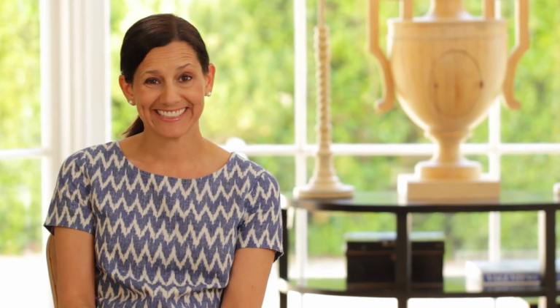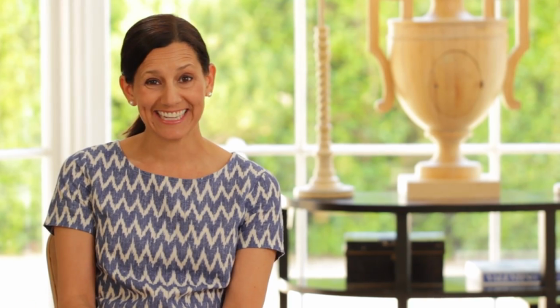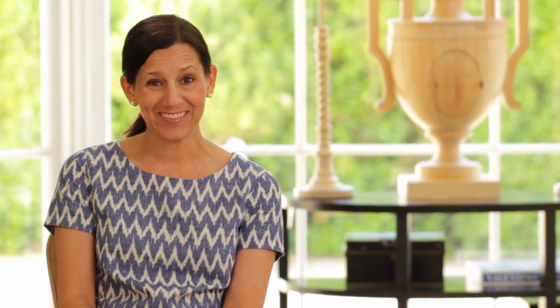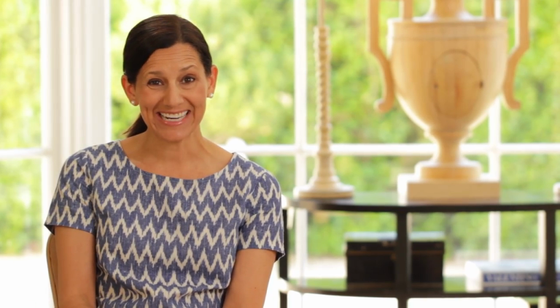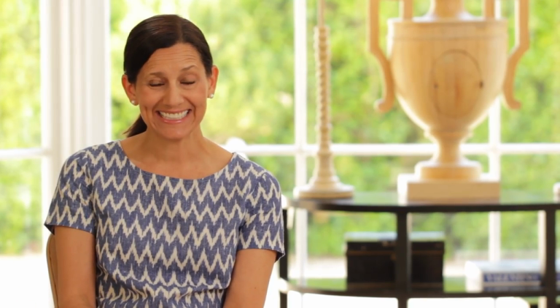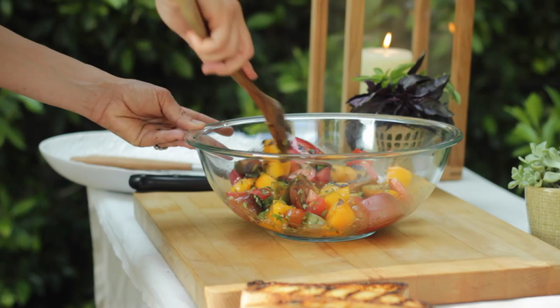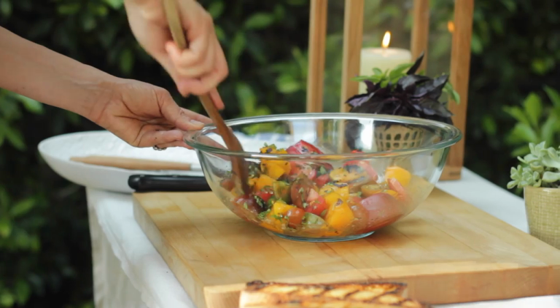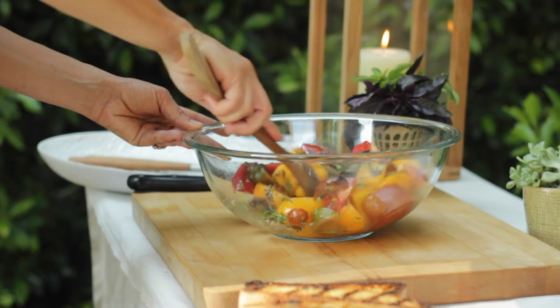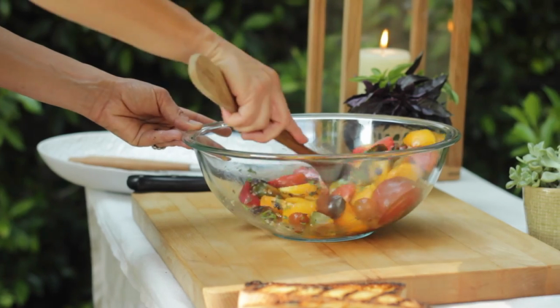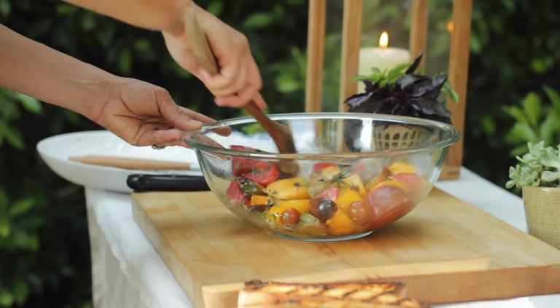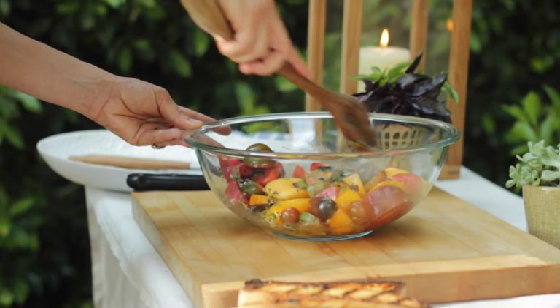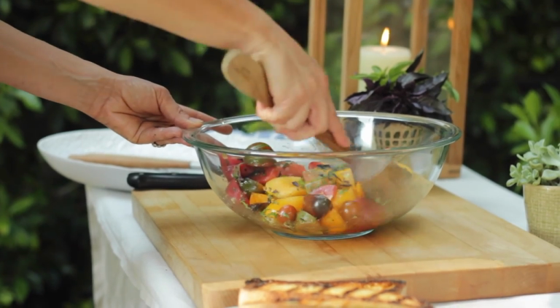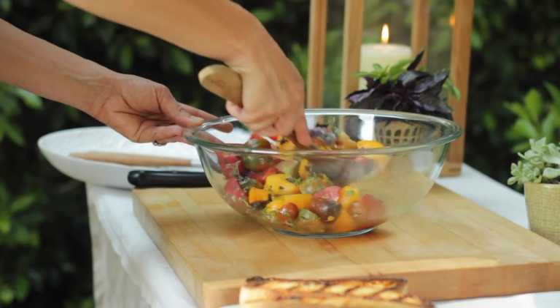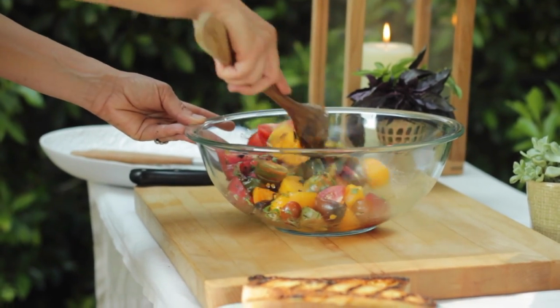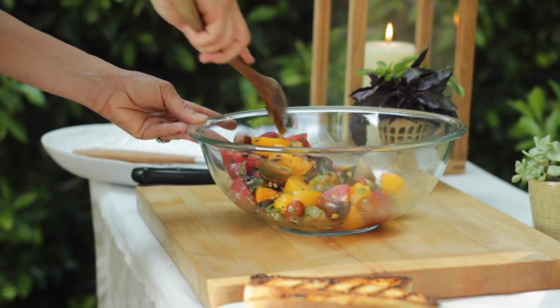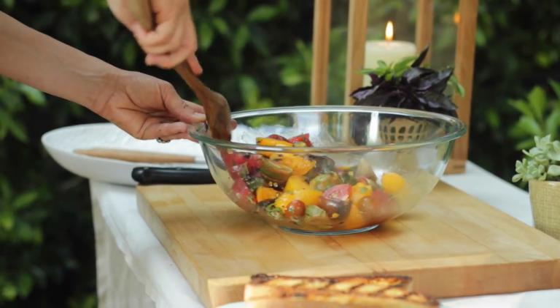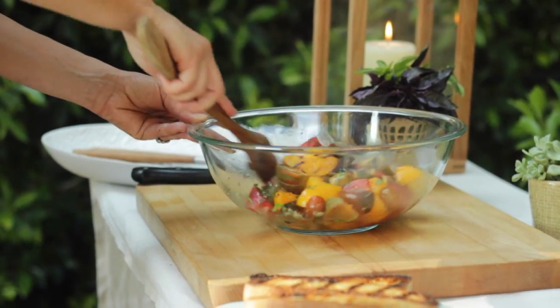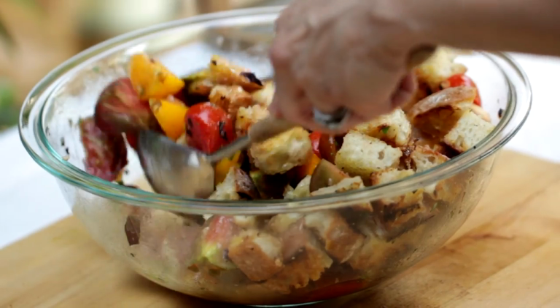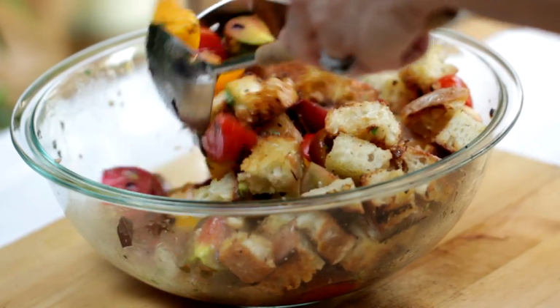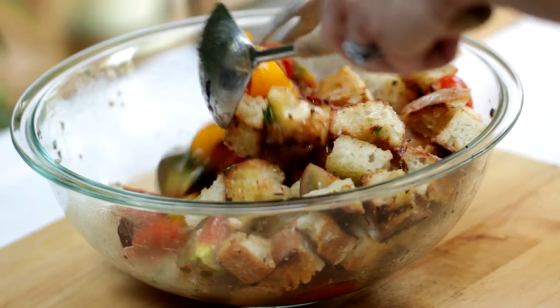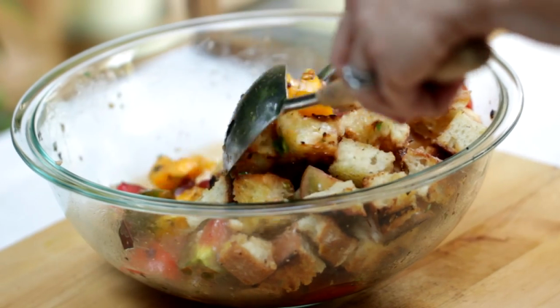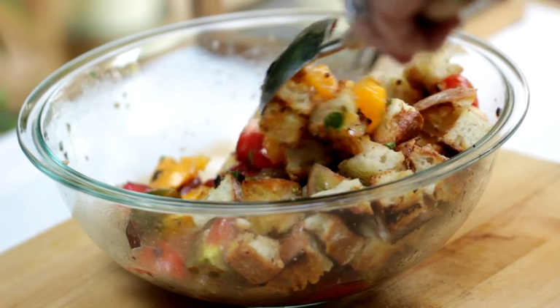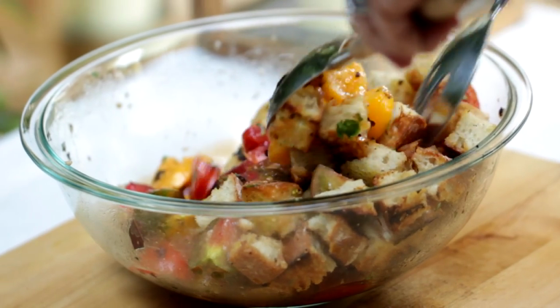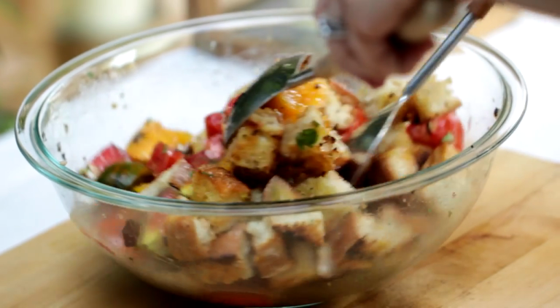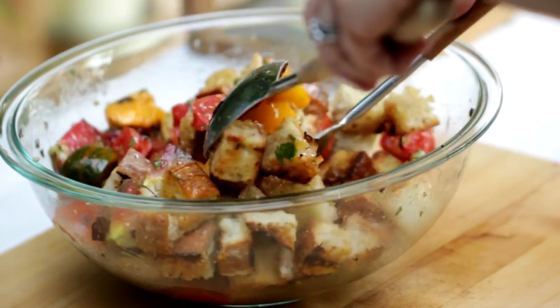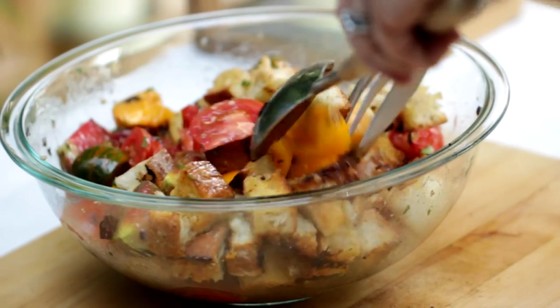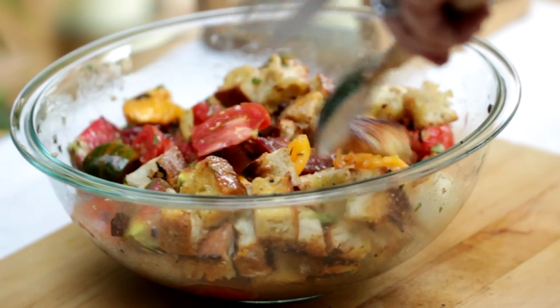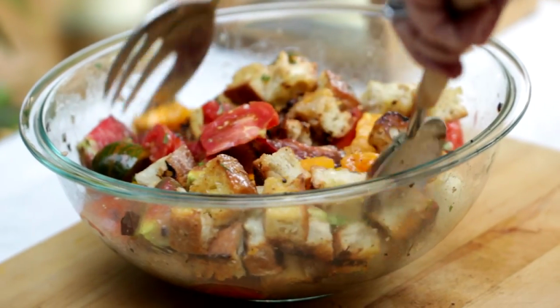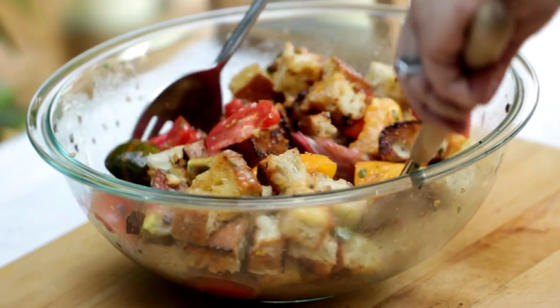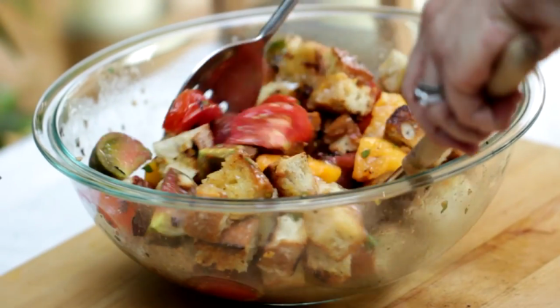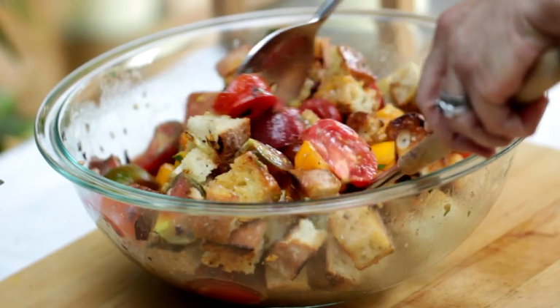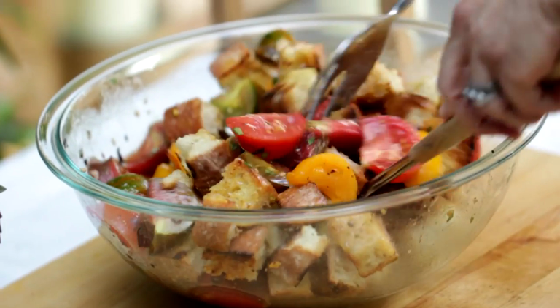Good luck everybody! So this week I'm going to show you how to make the starter for this menu — my grilled panzanella salad.